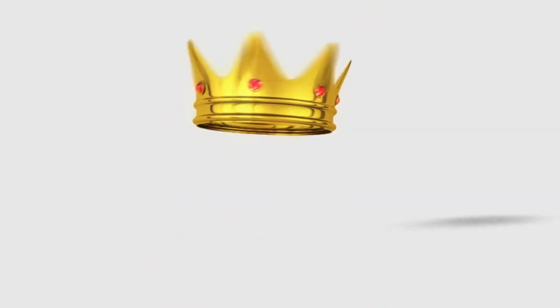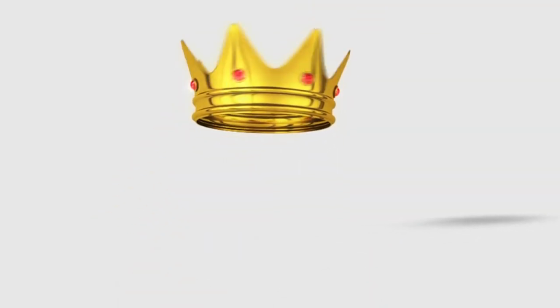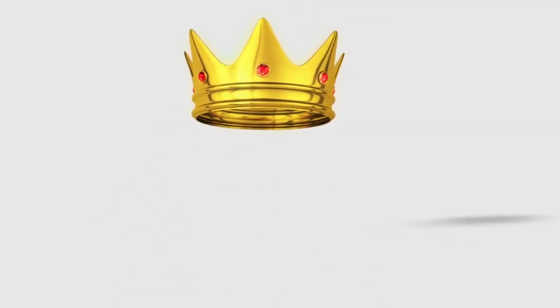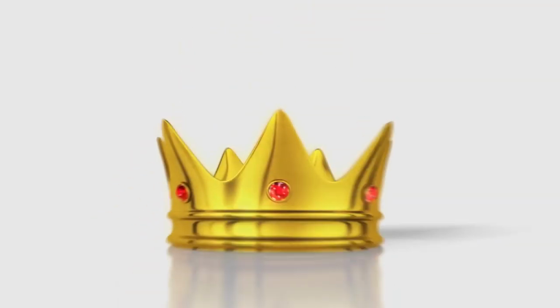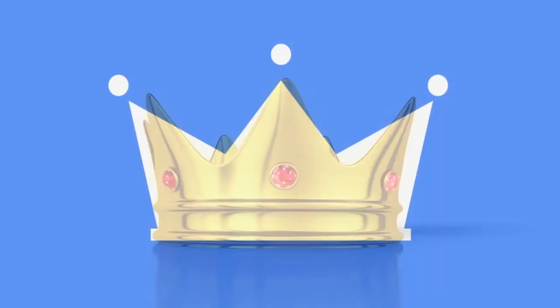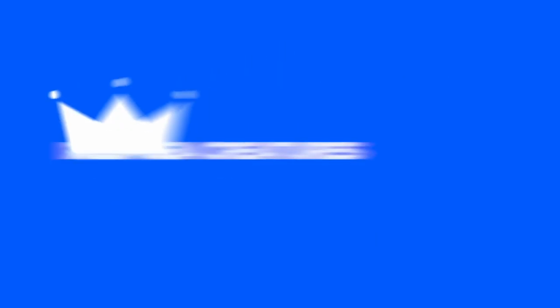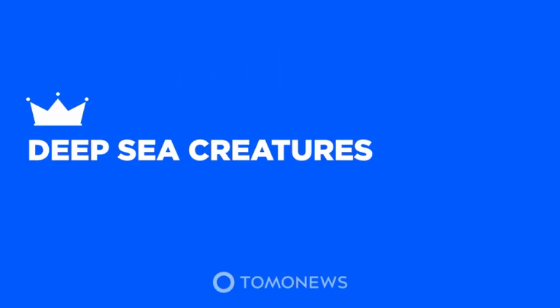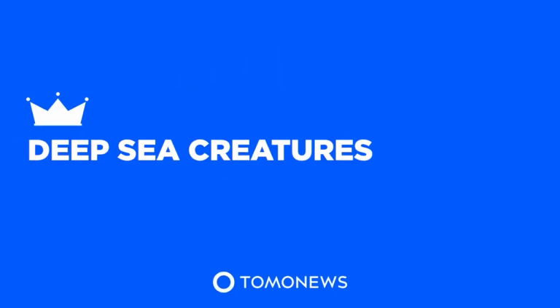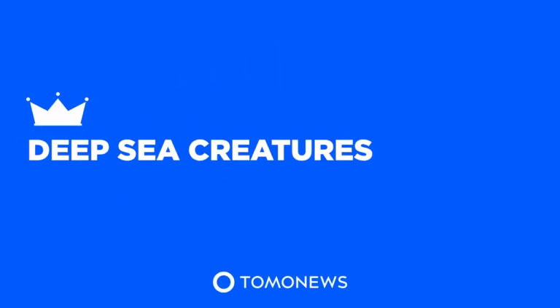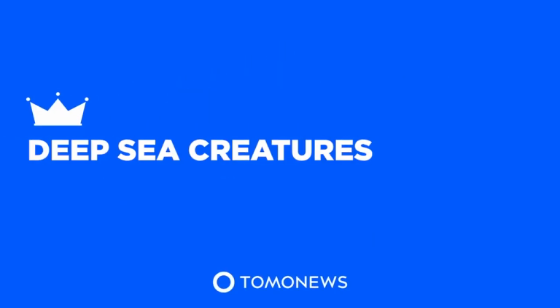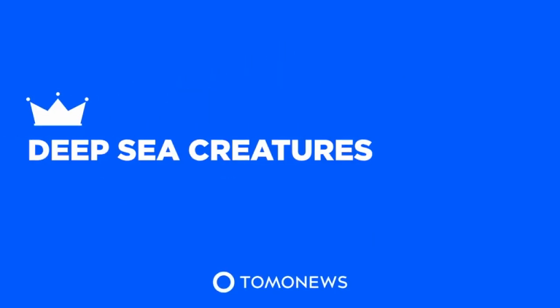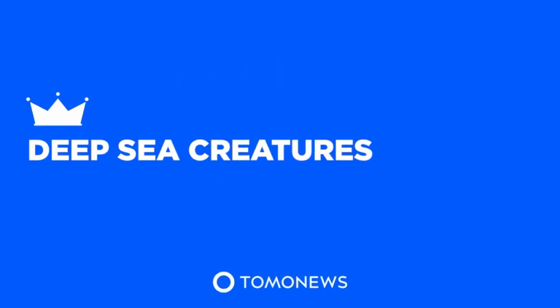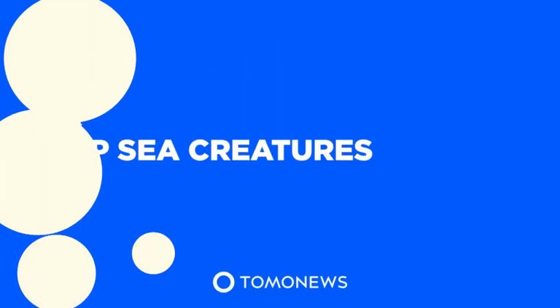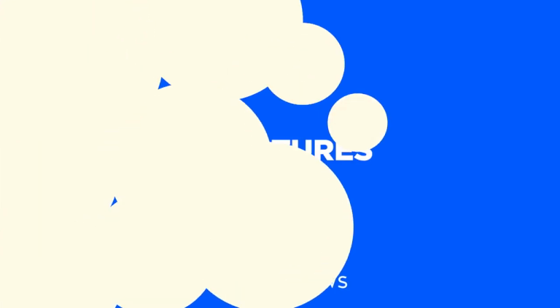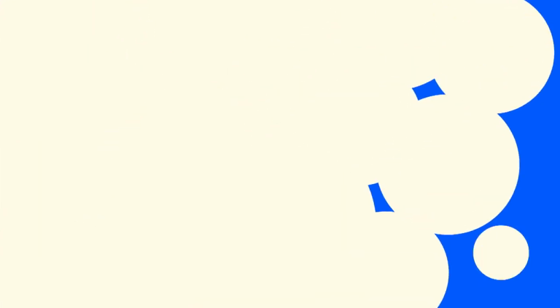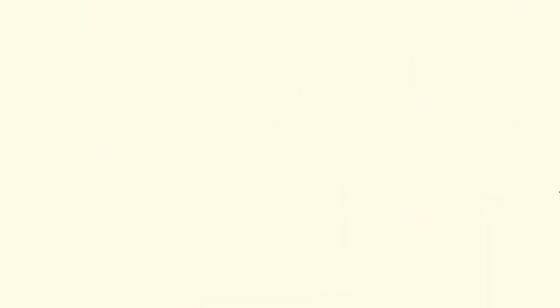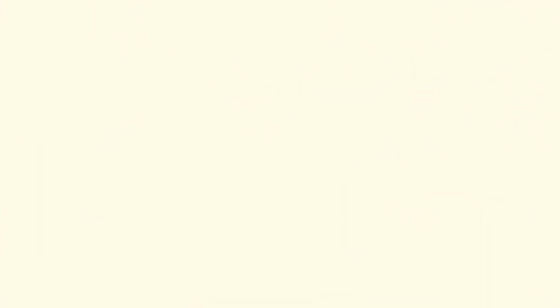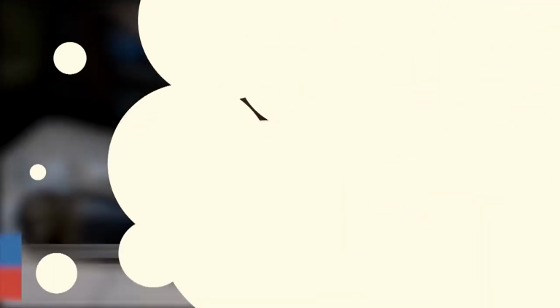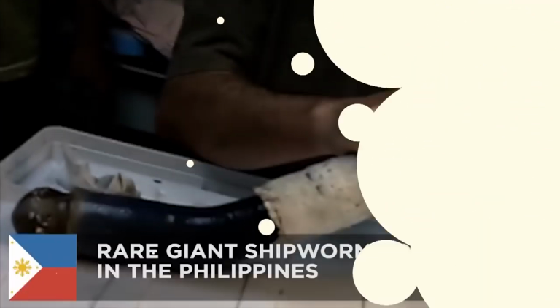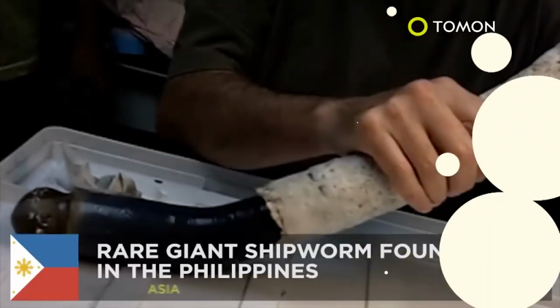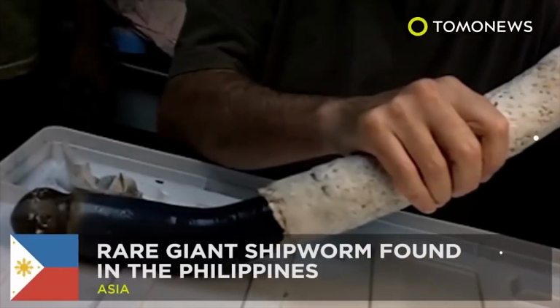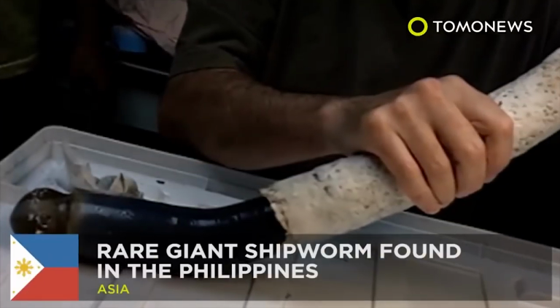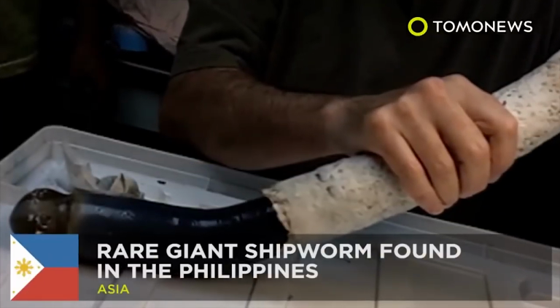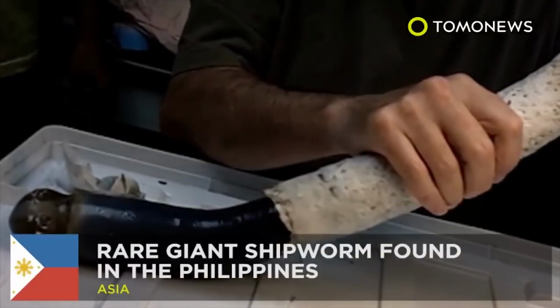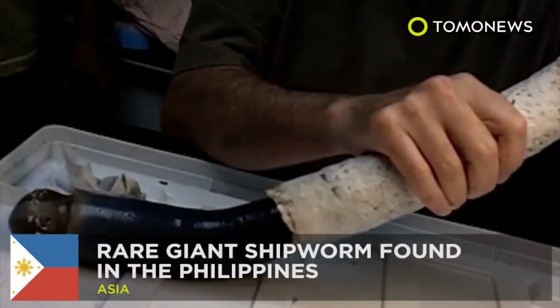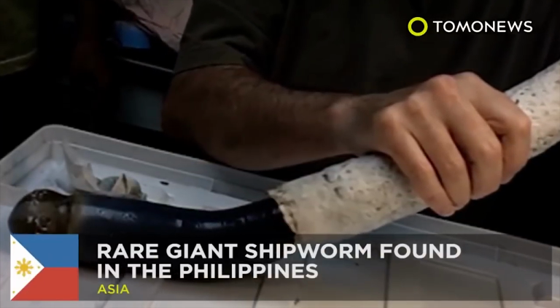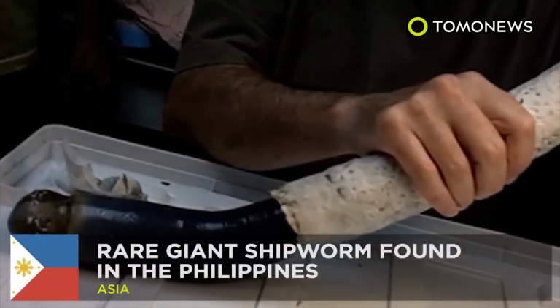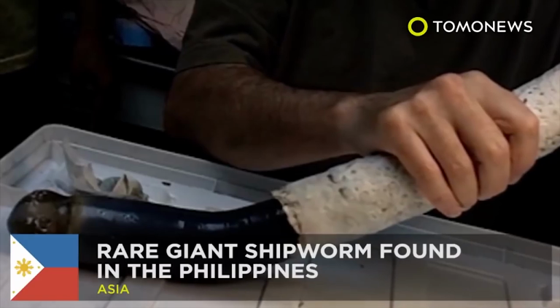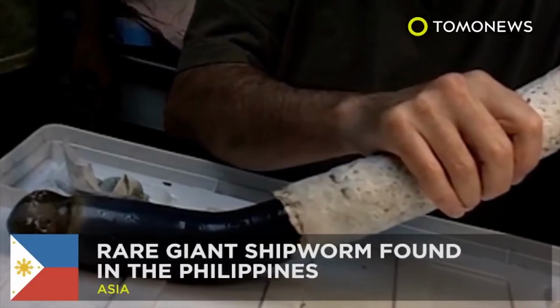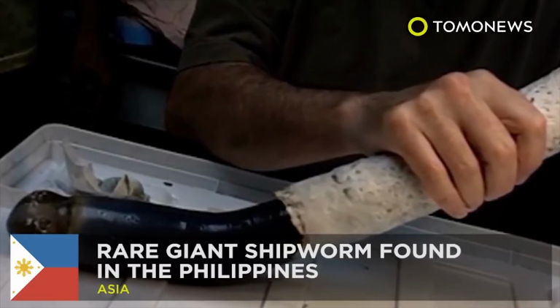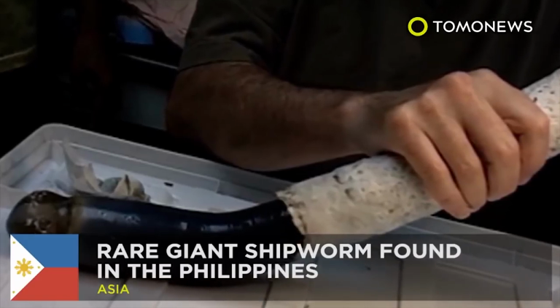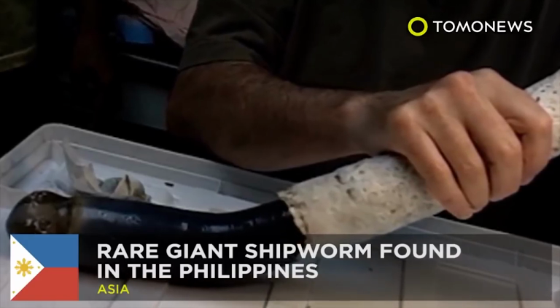Tomo News presents Deep Sea Creatures. Ancient worm monster found in the Philippines.